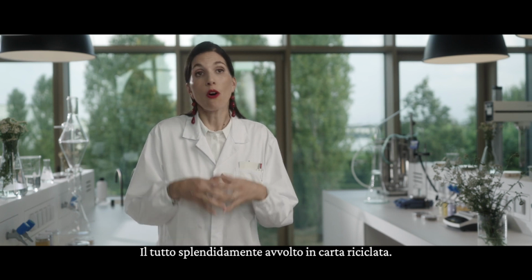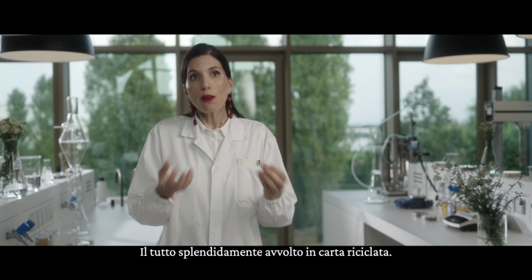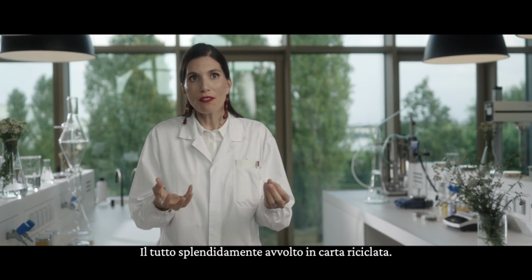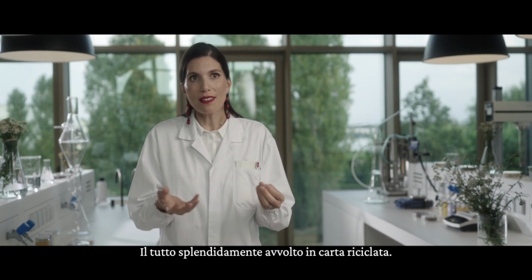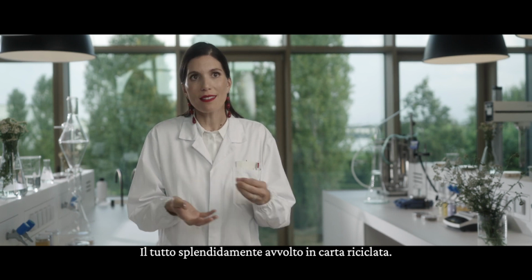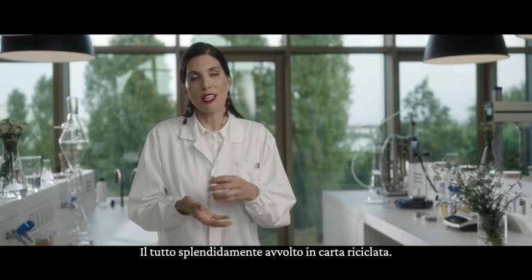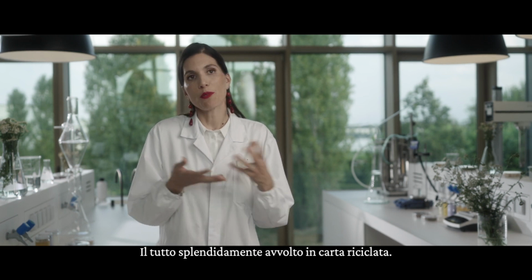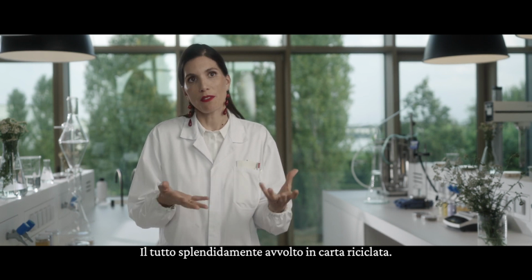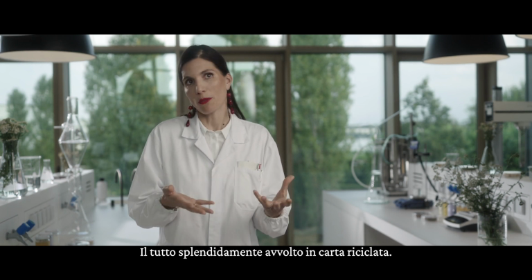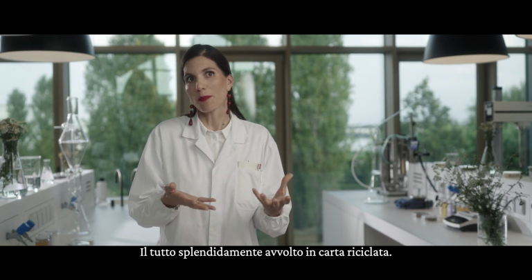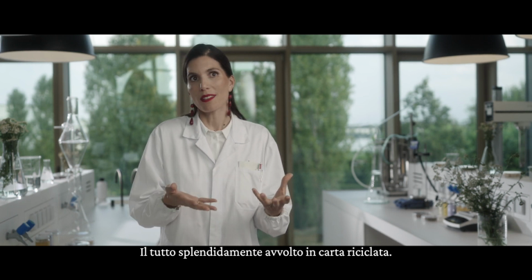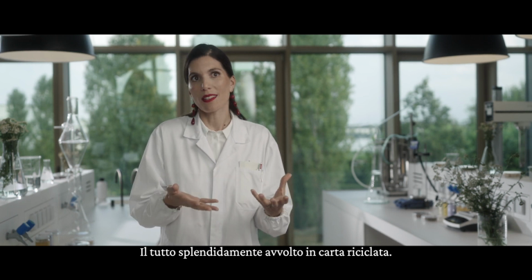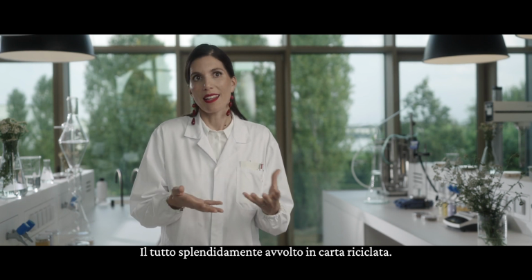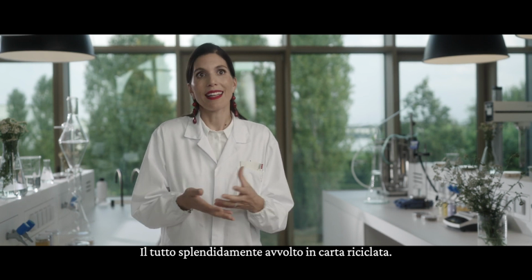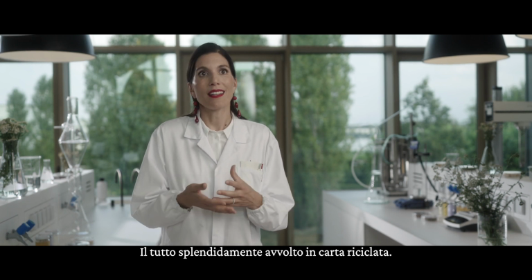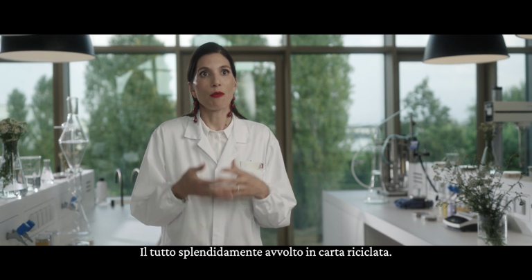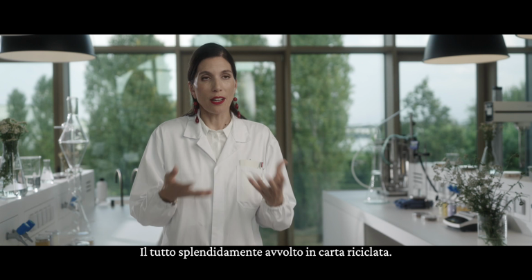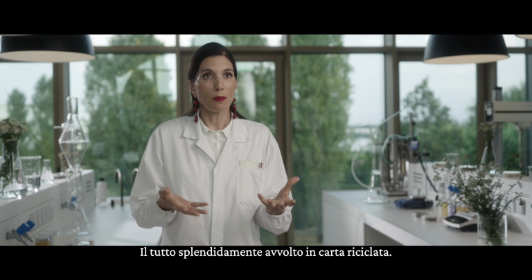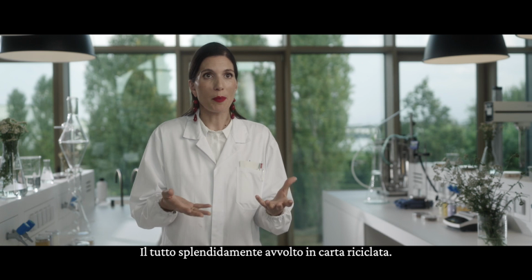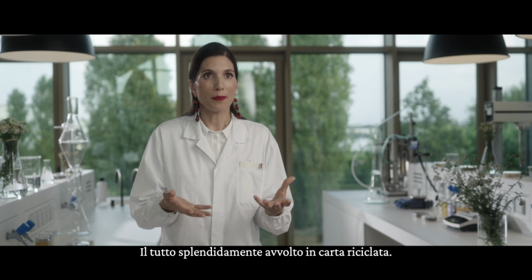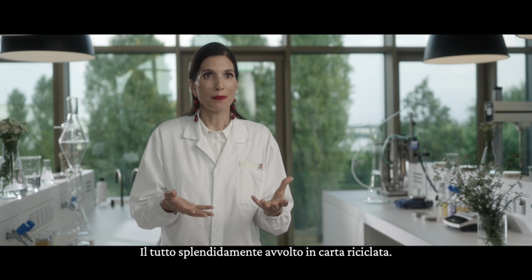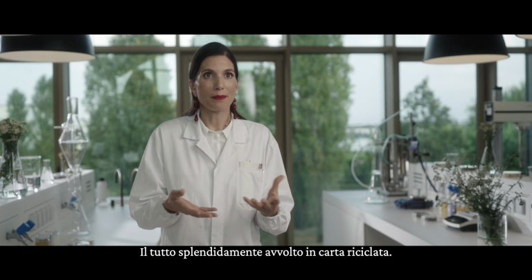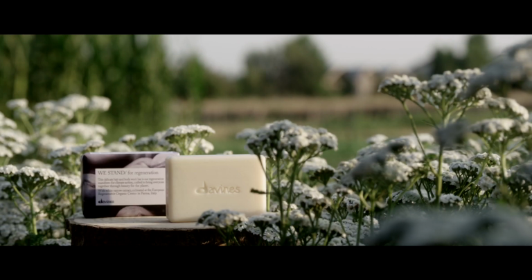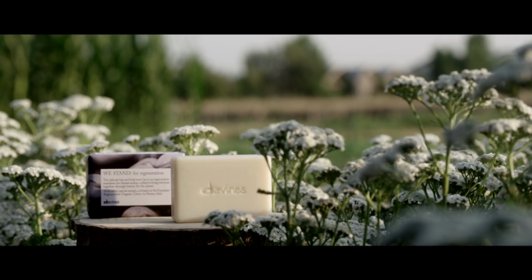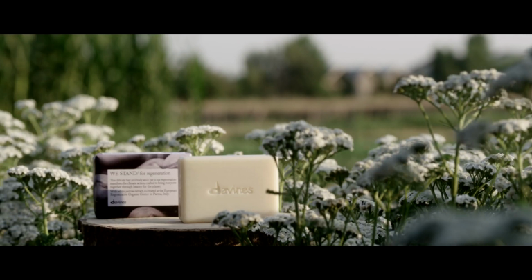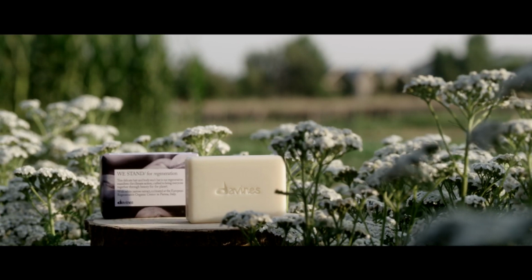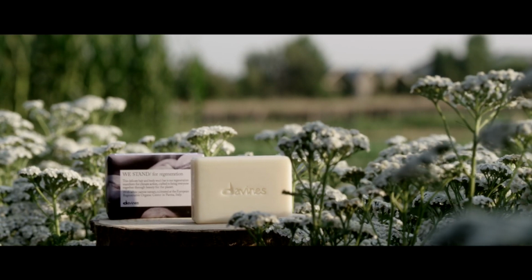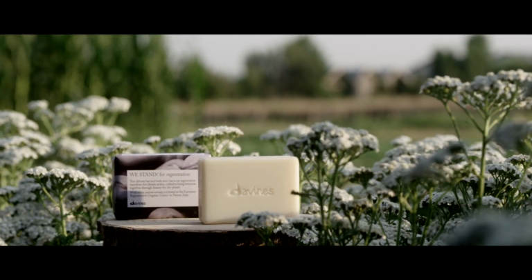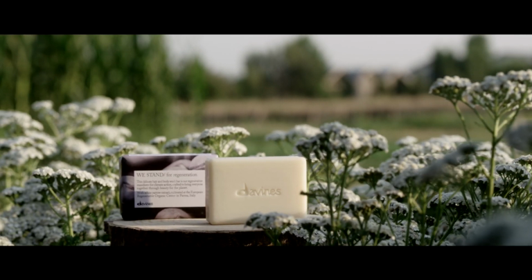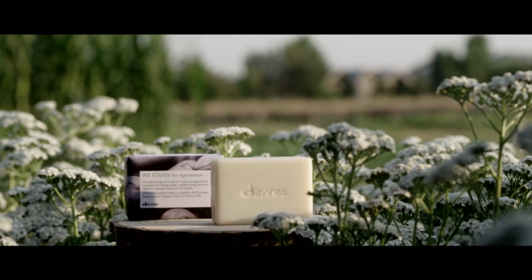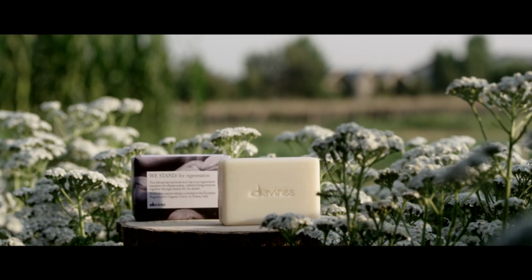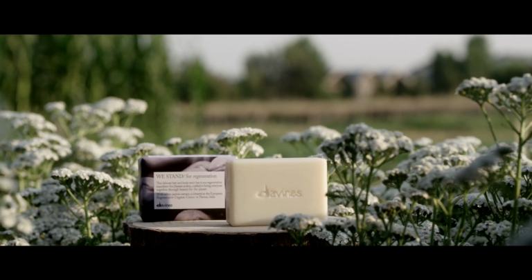And all of this is beautifully wrapped in recycled paper.